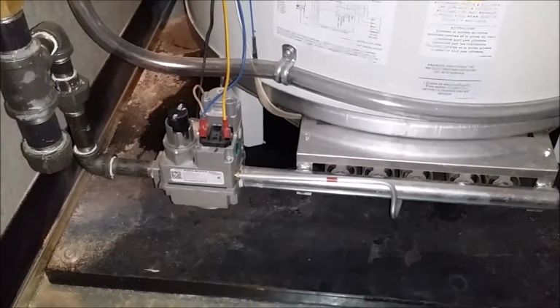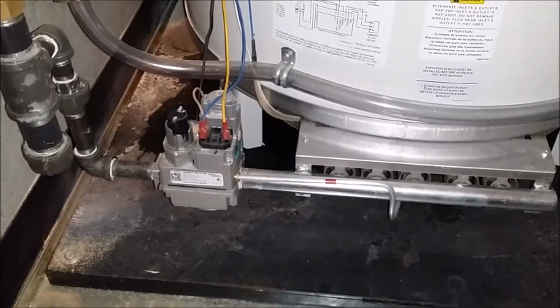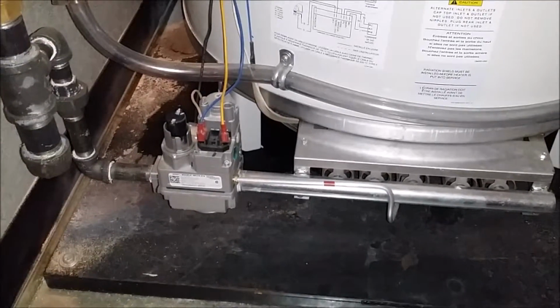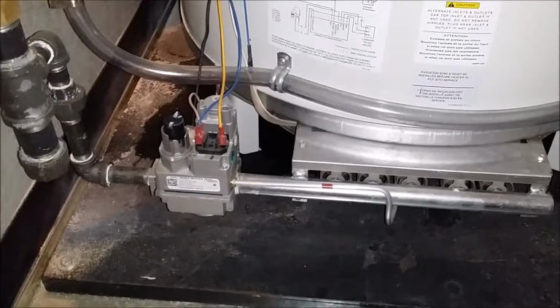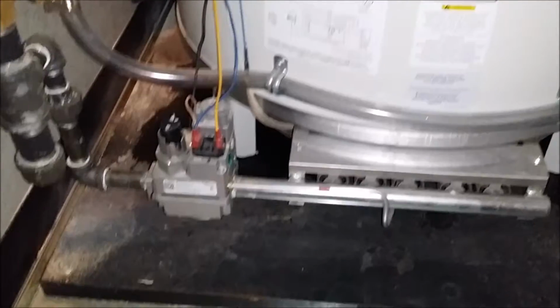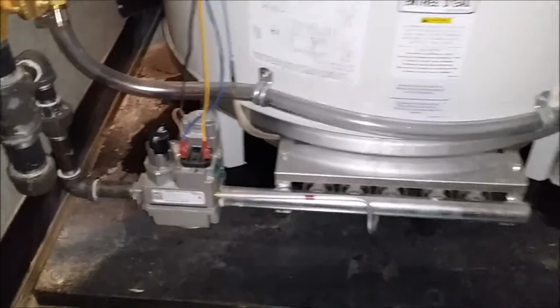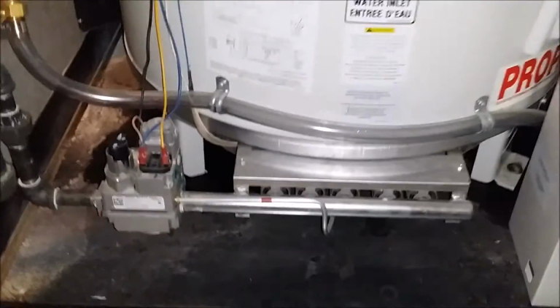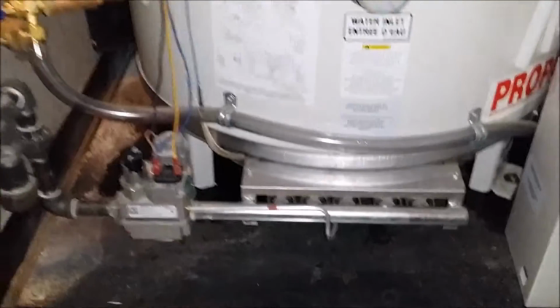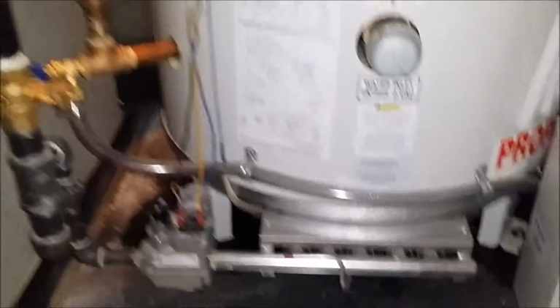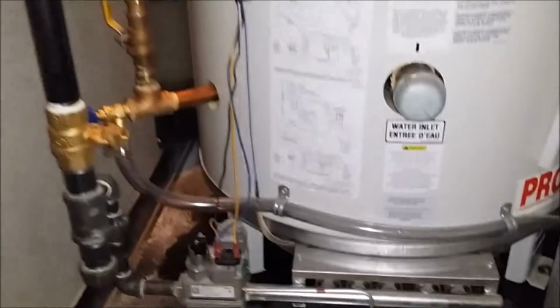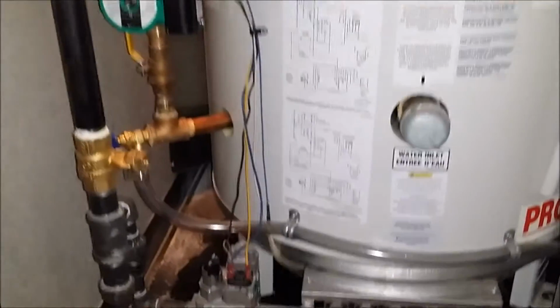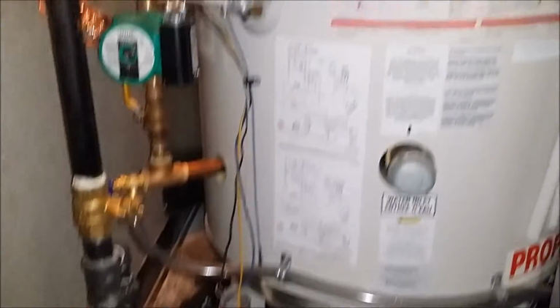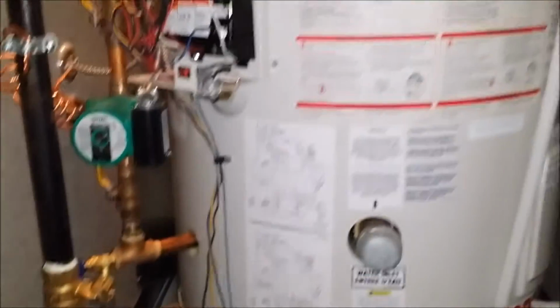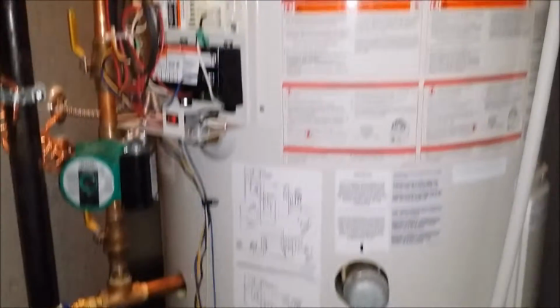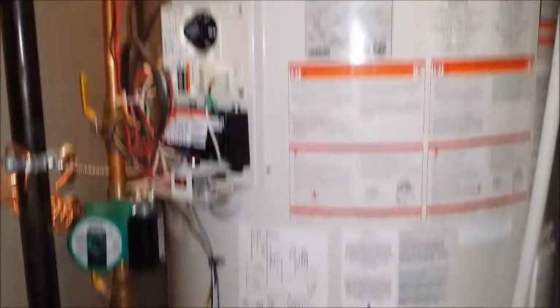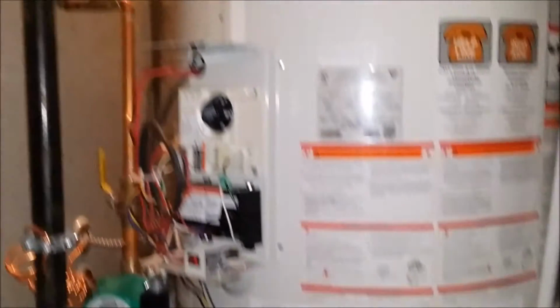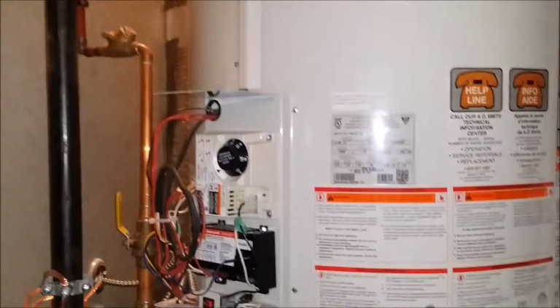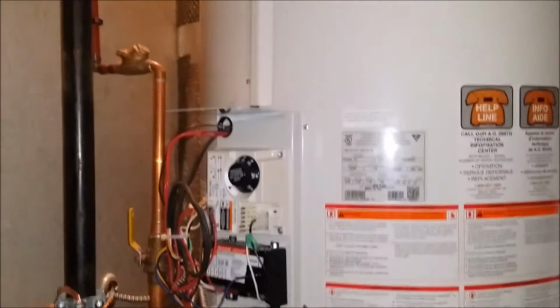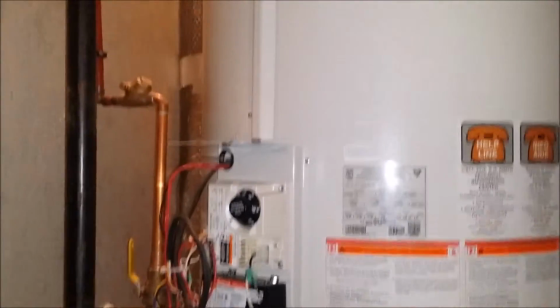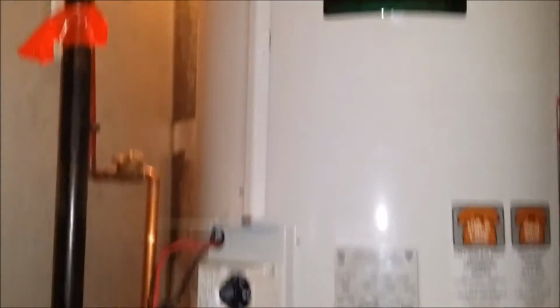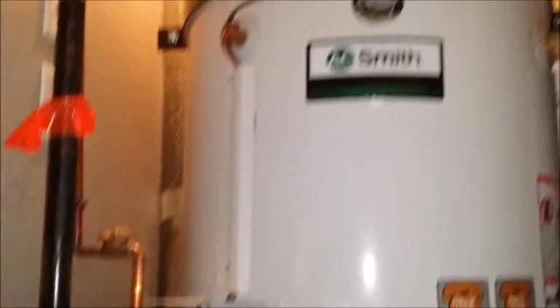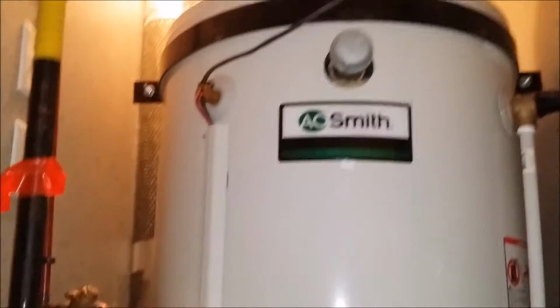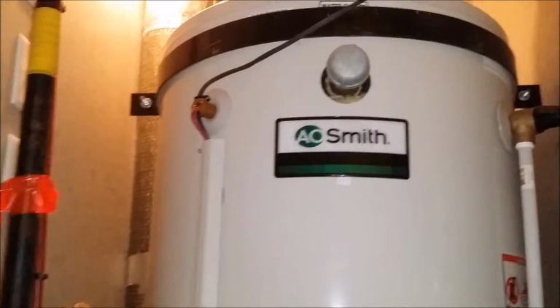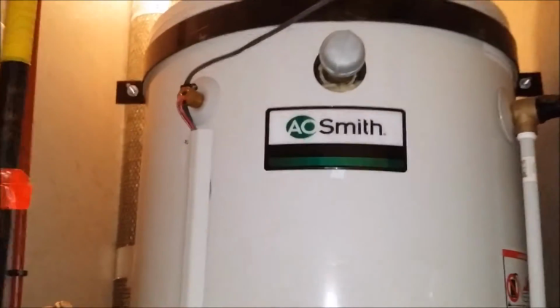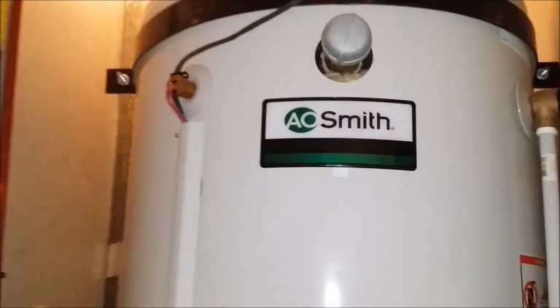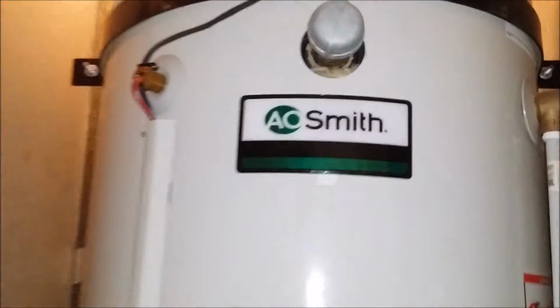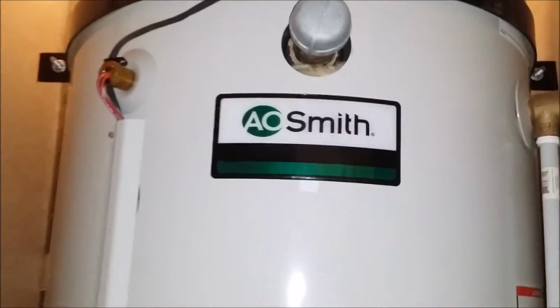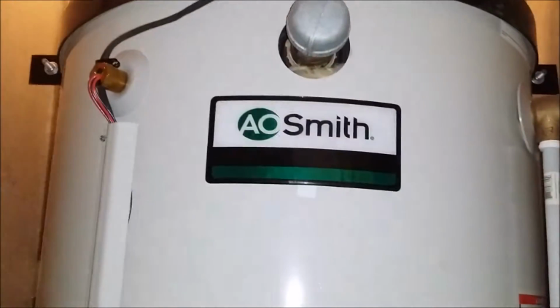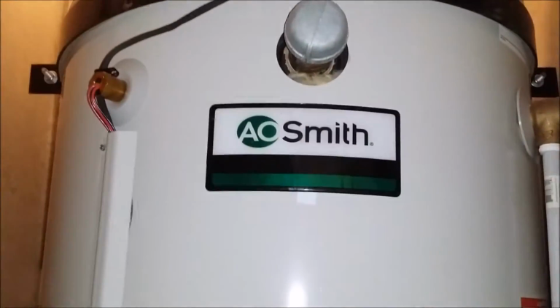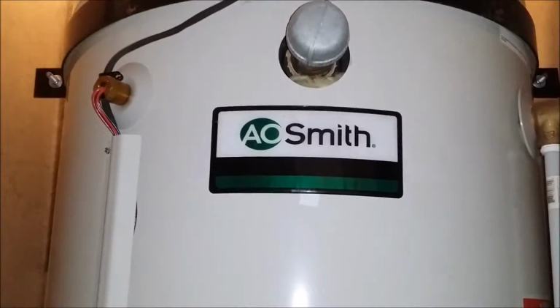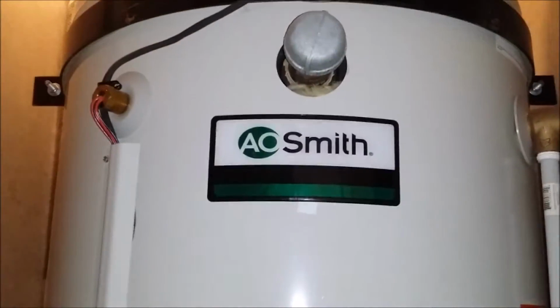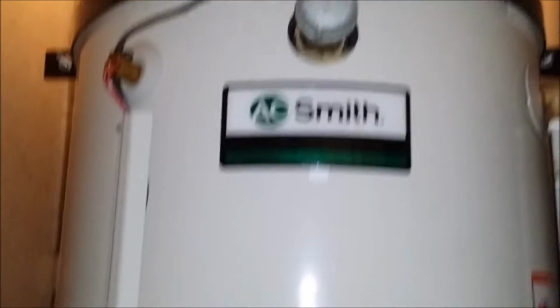The first thing you're going to want to do is make sure you have the gas shut off and the power turned off.